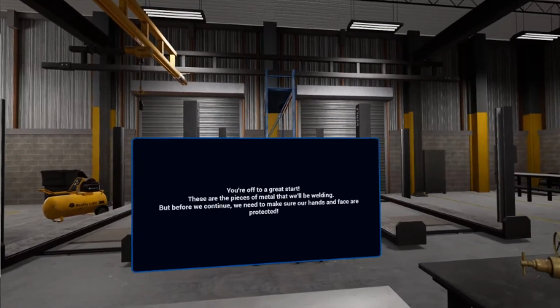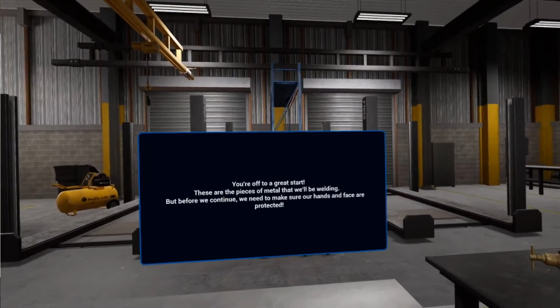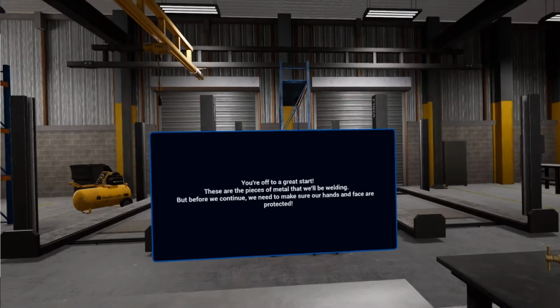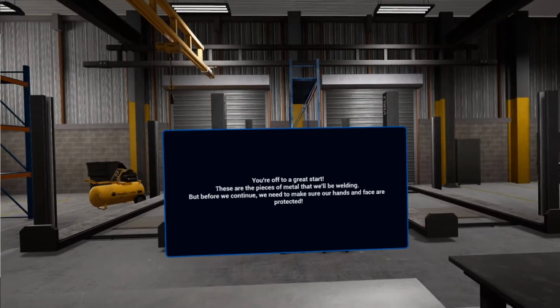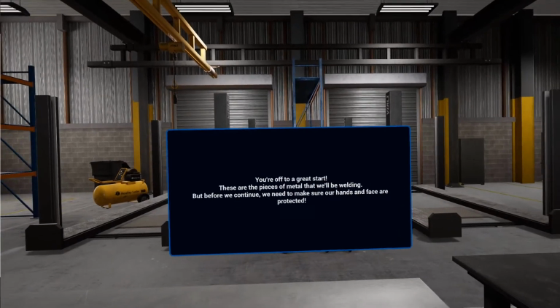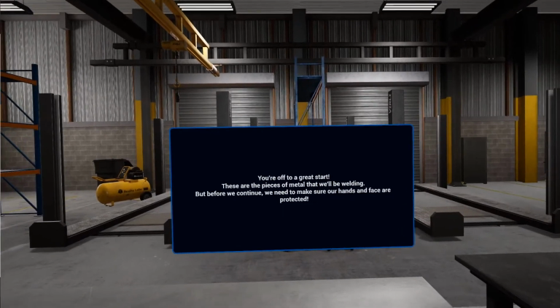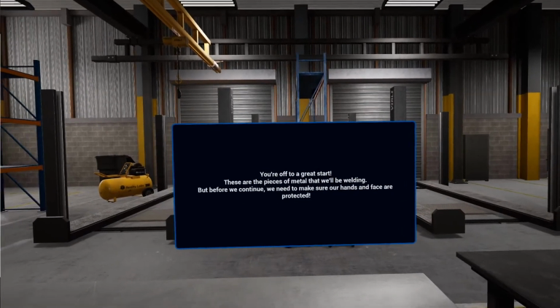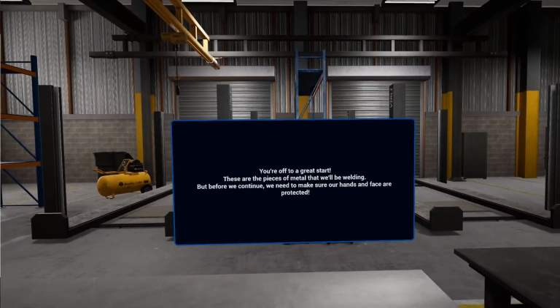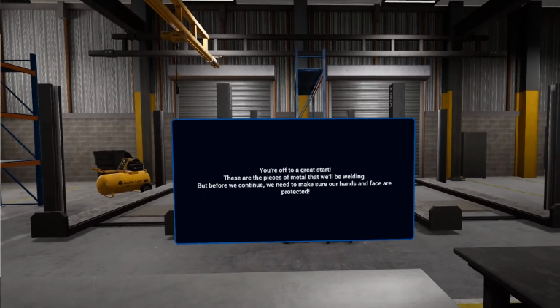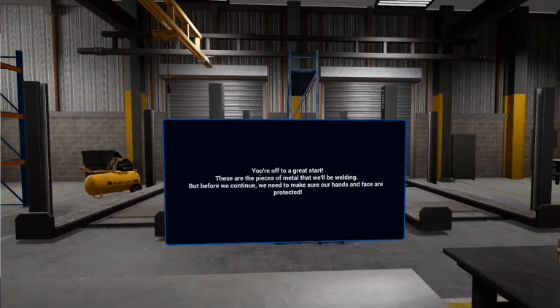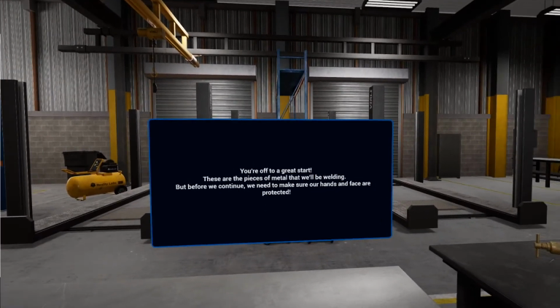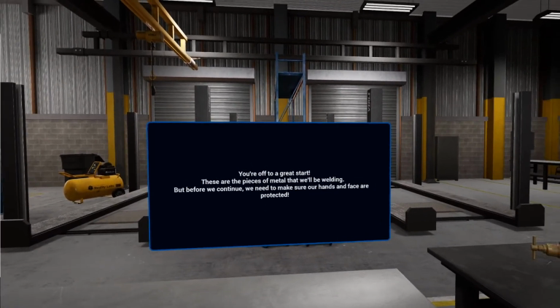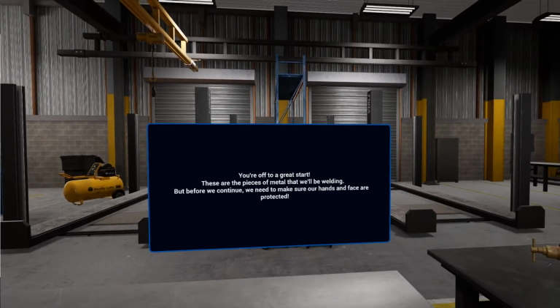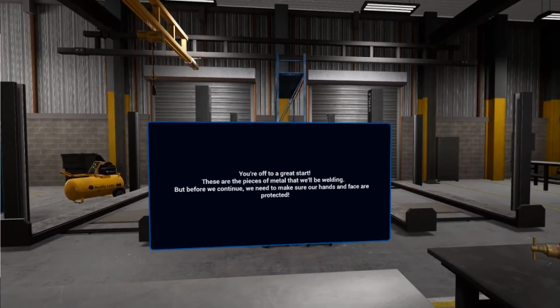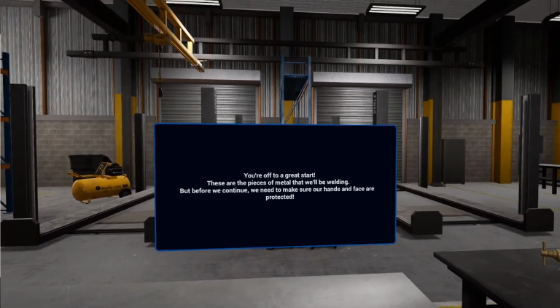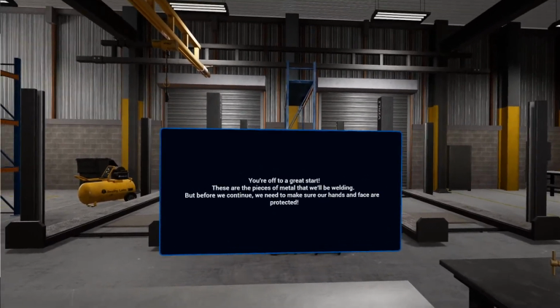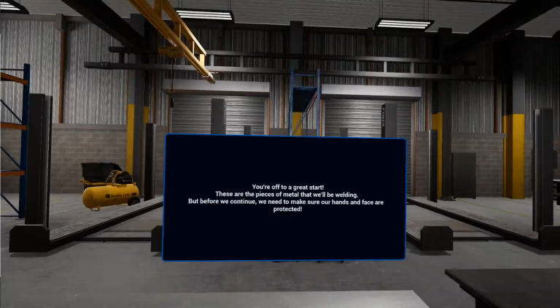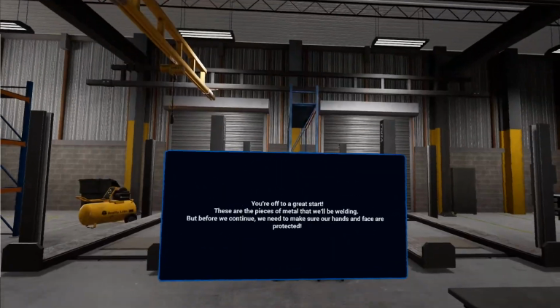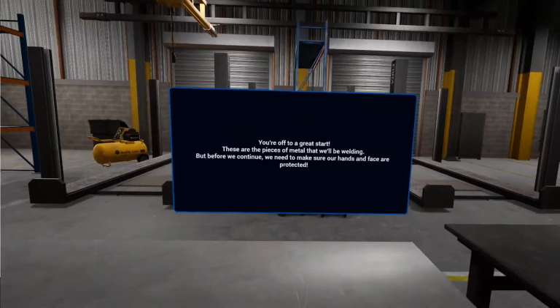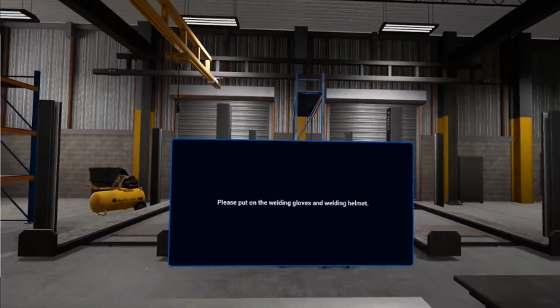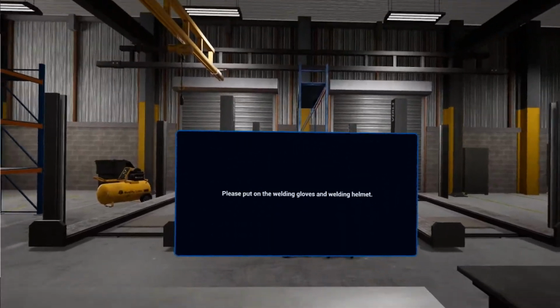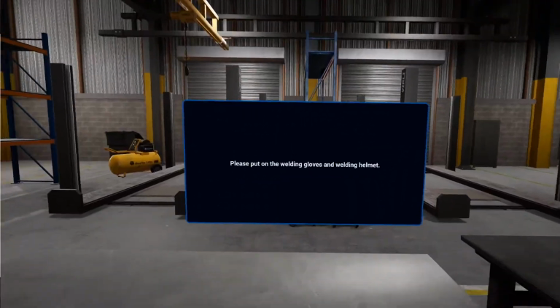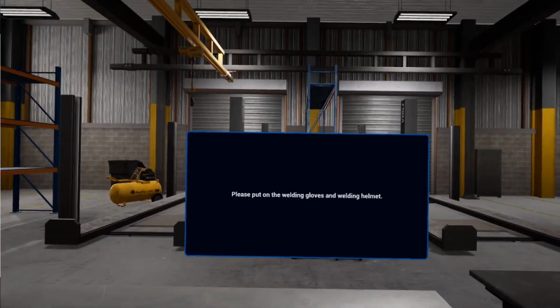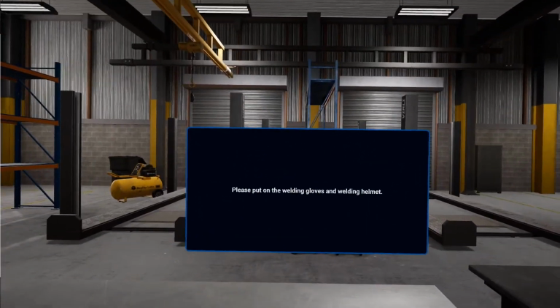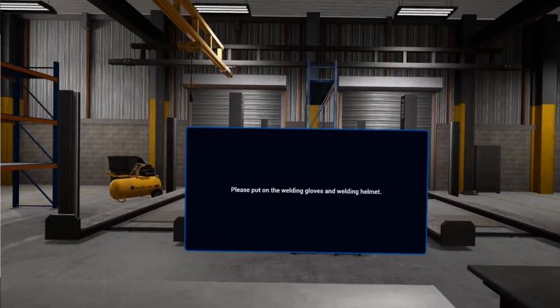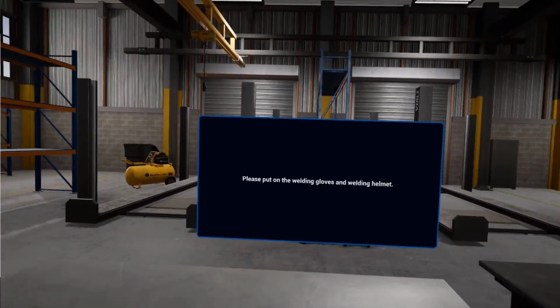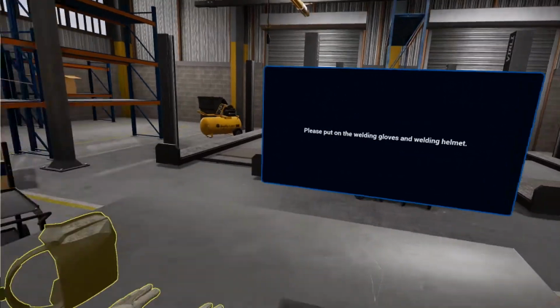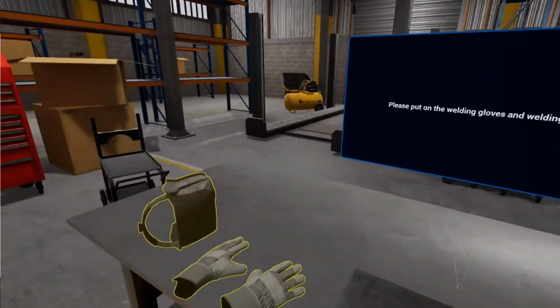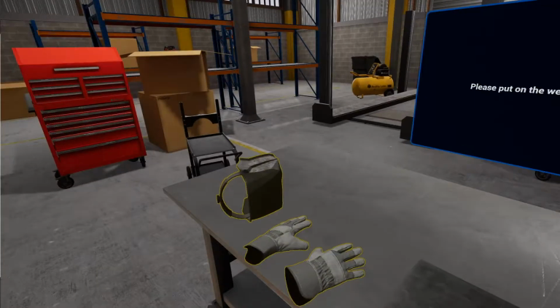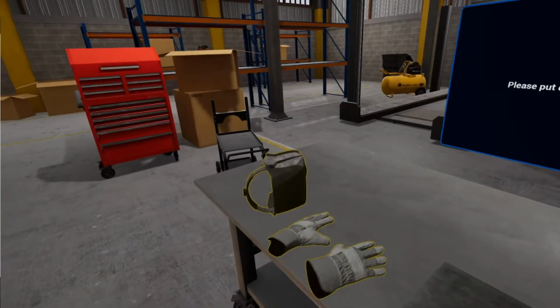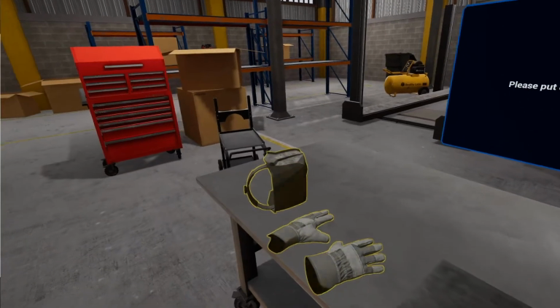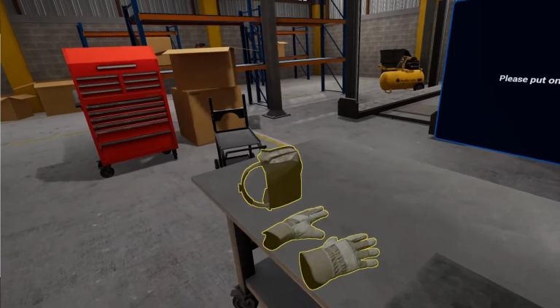But before we continue, we need to make sure our hands and face are protected. Please put on the welding gloves and welding helmet.